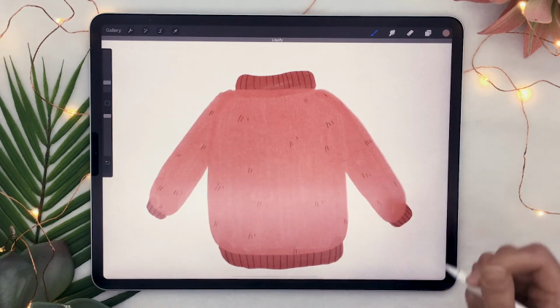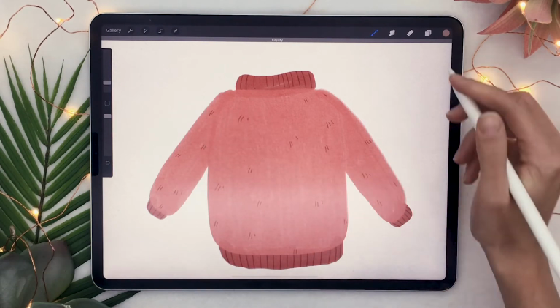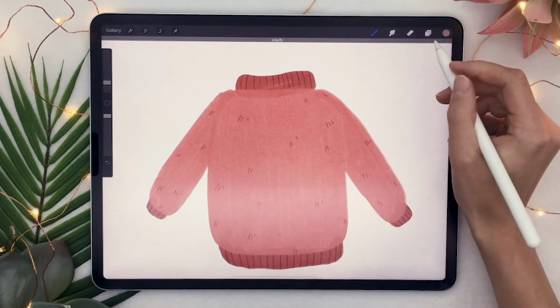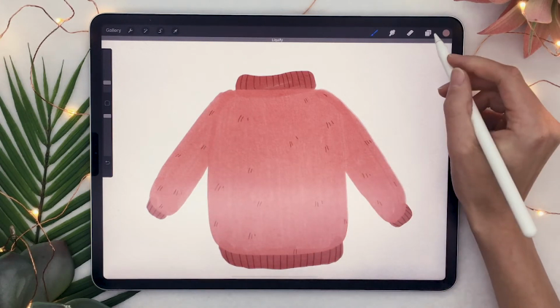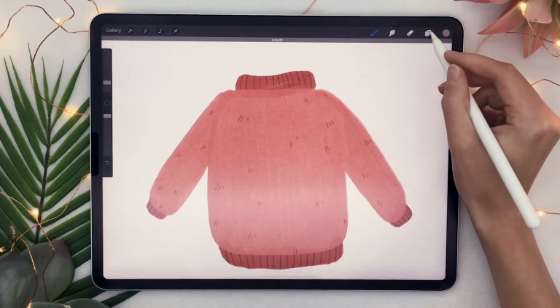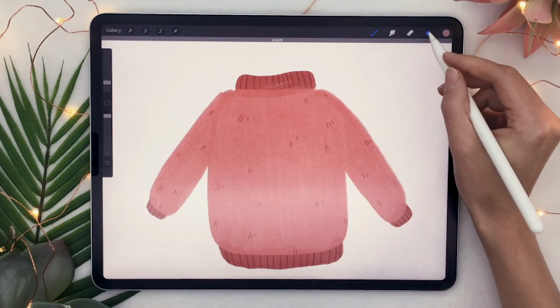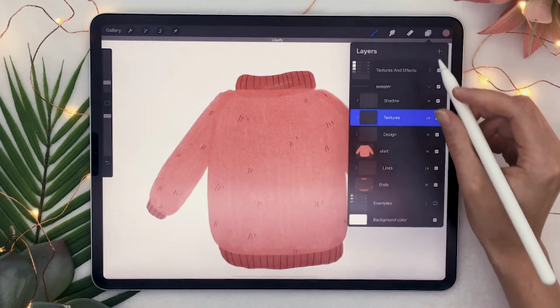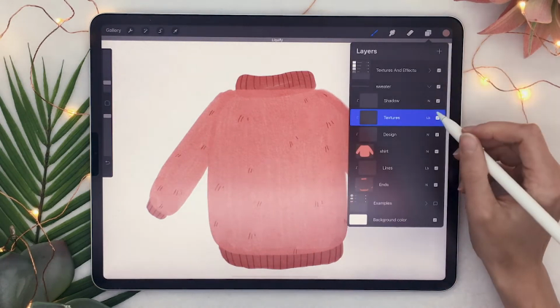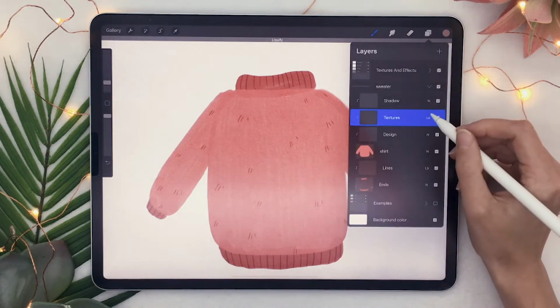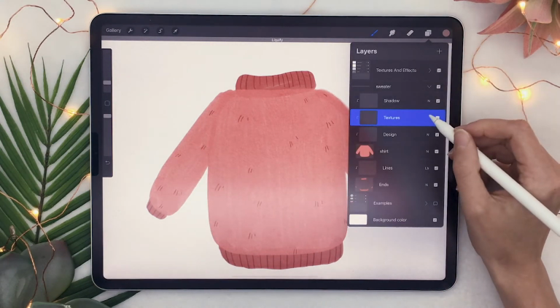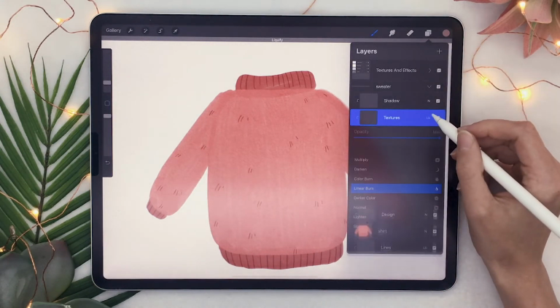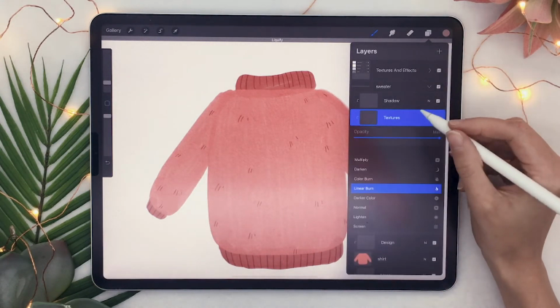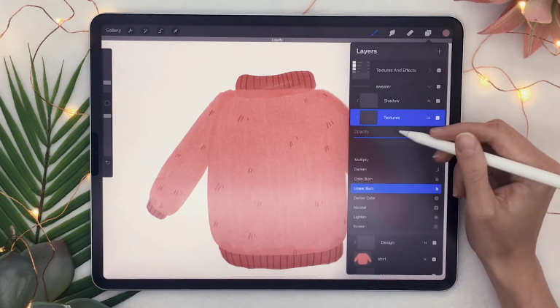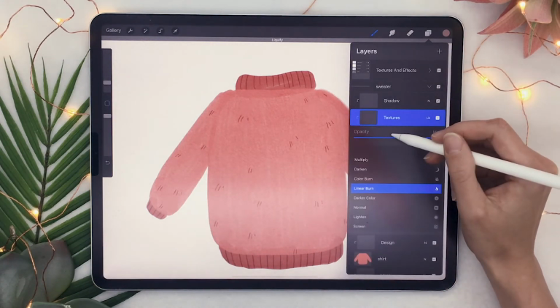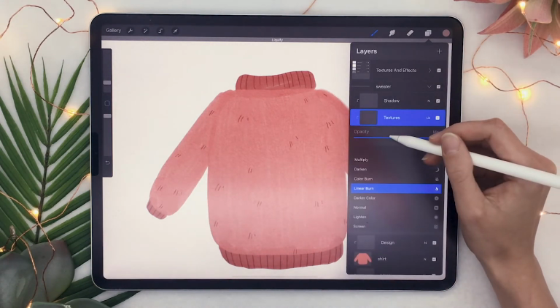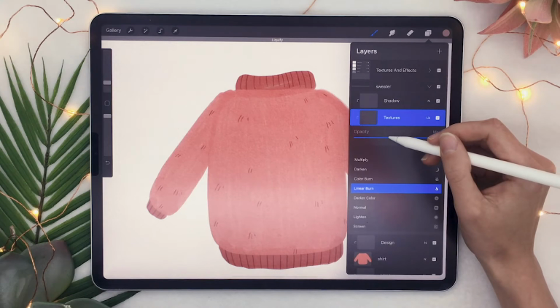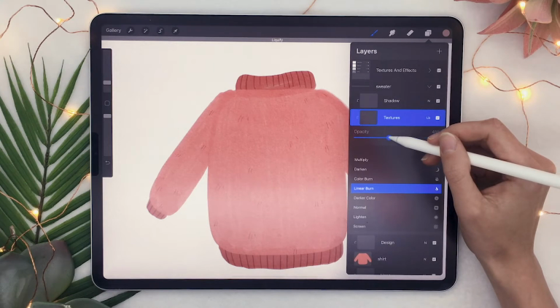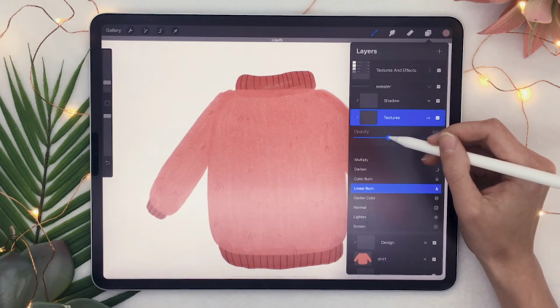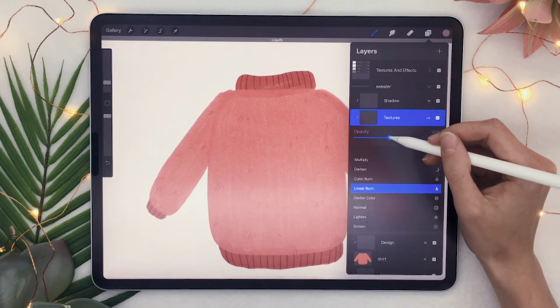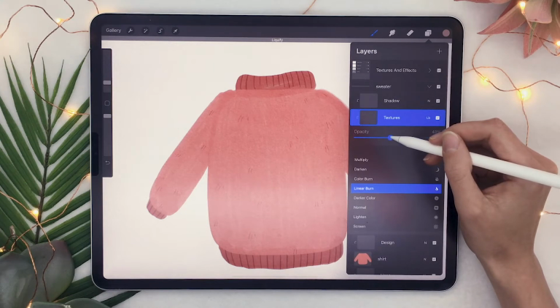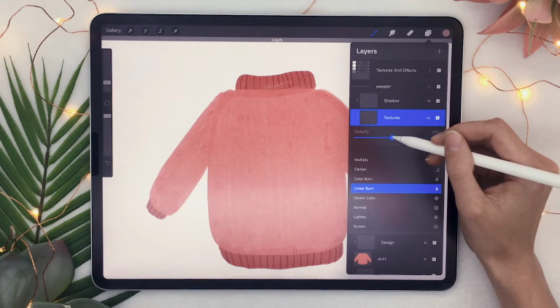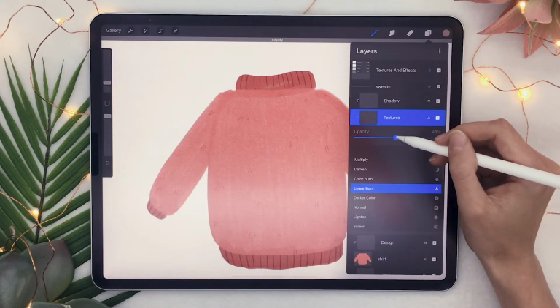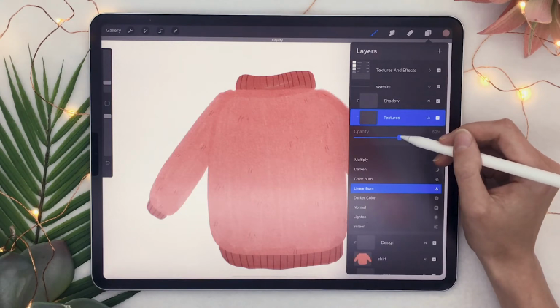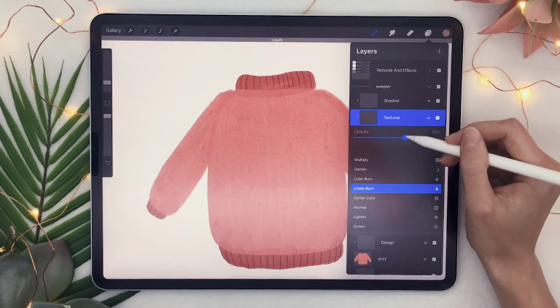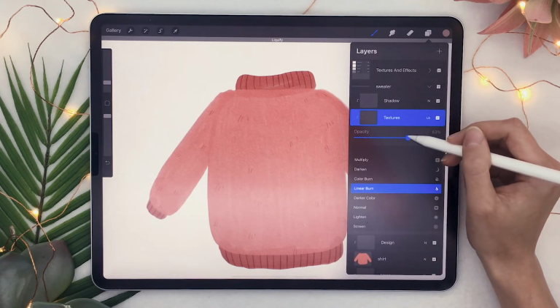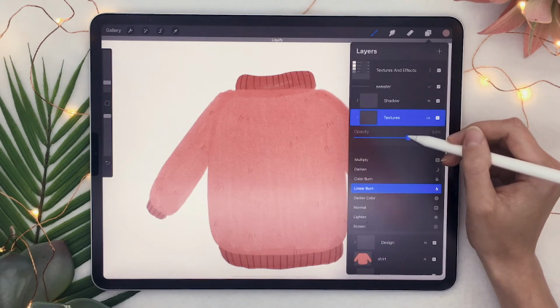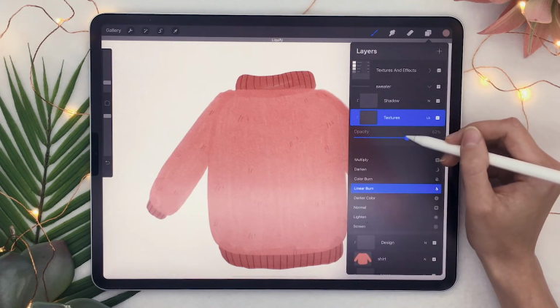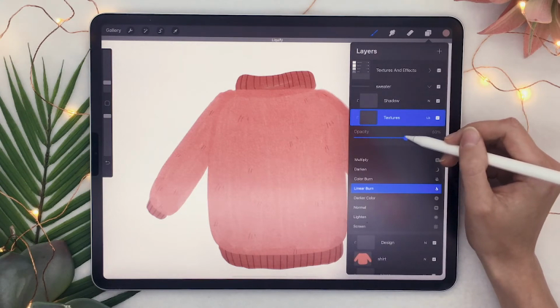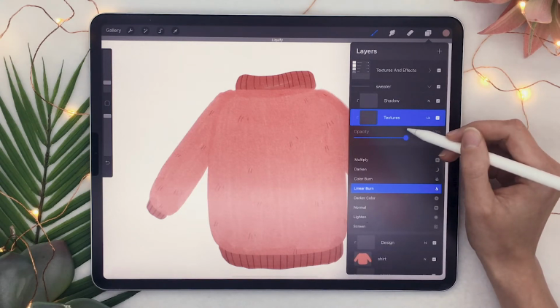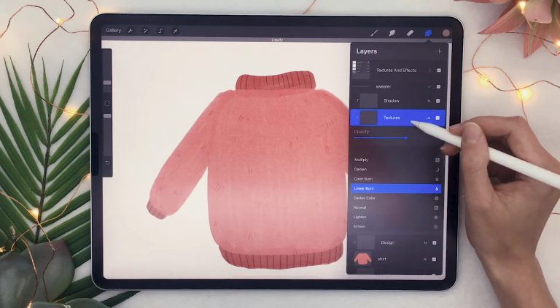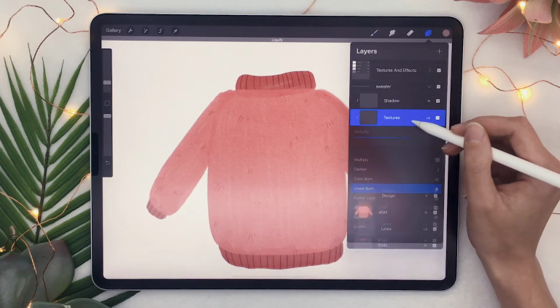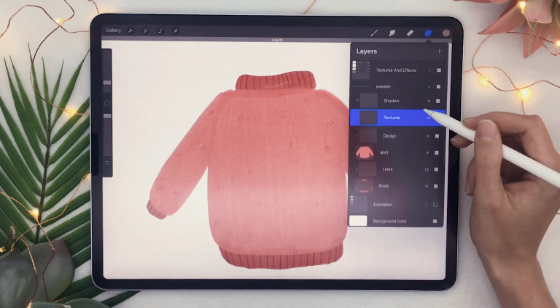Just like for the lines layer, feel free to lower the opacity of the textures if they're just too dark for you.